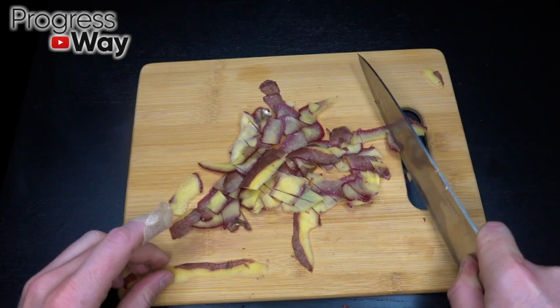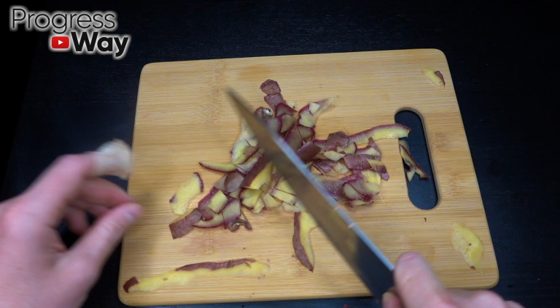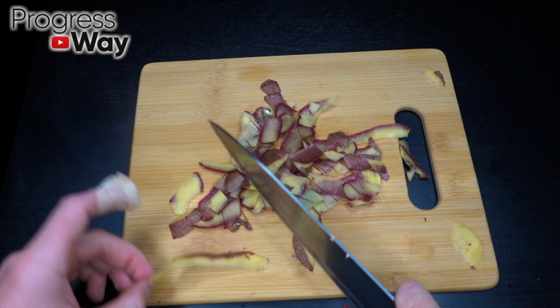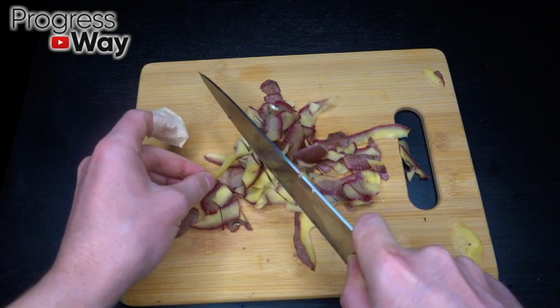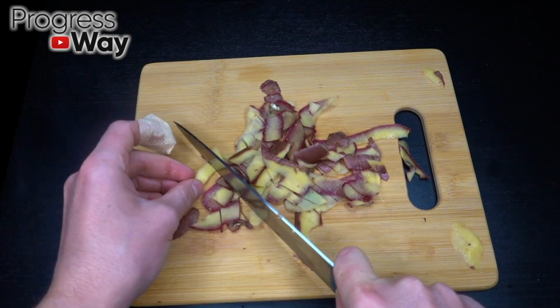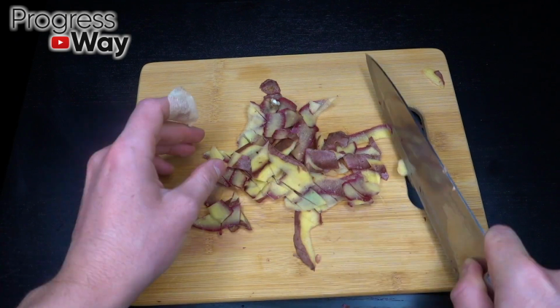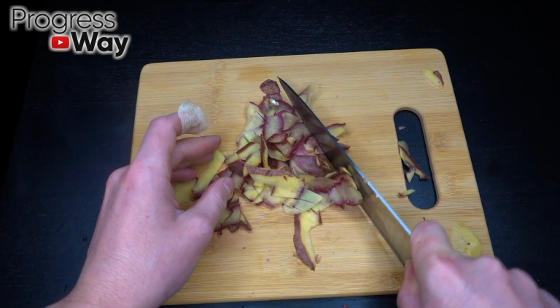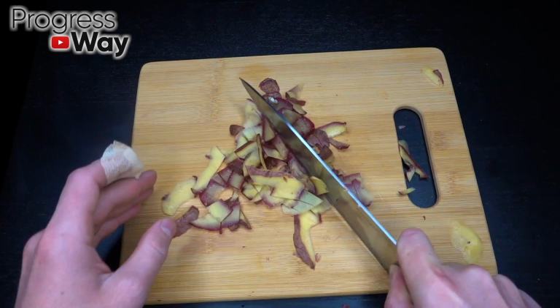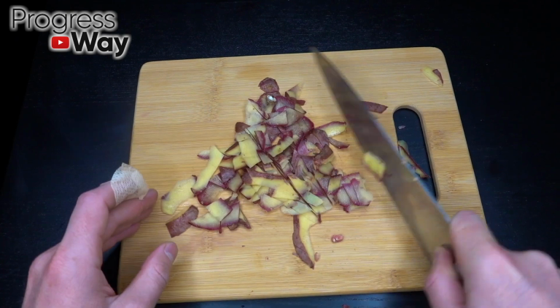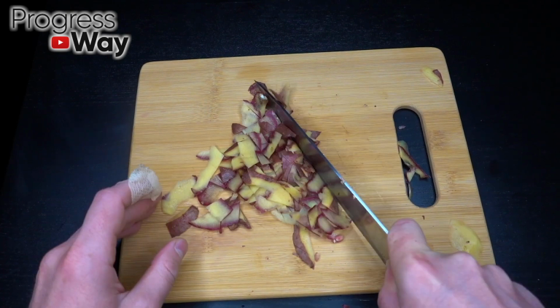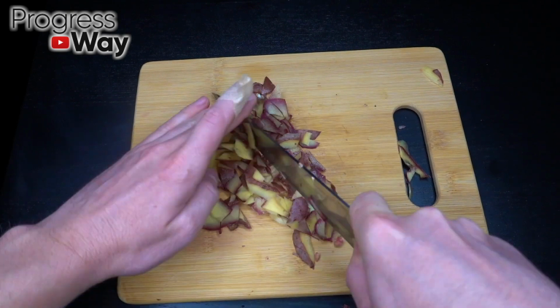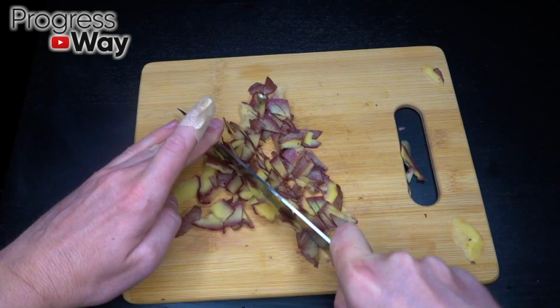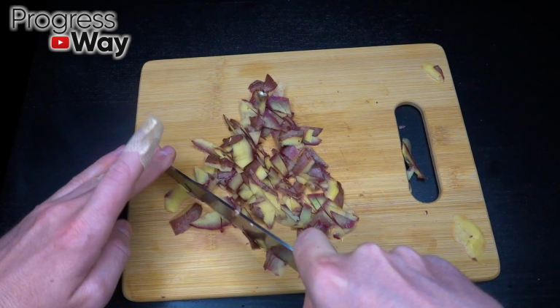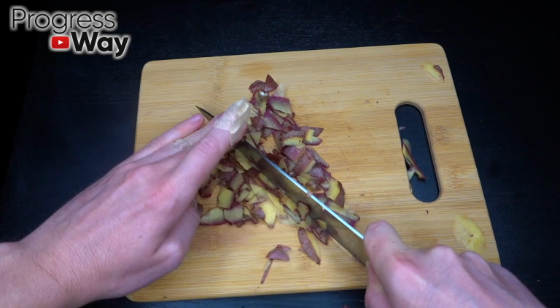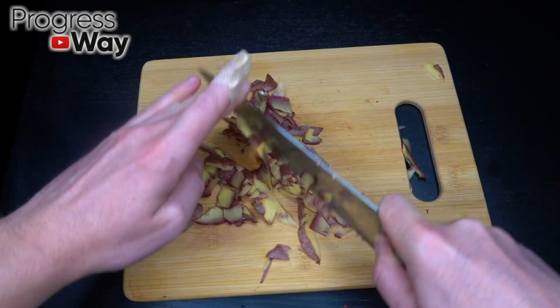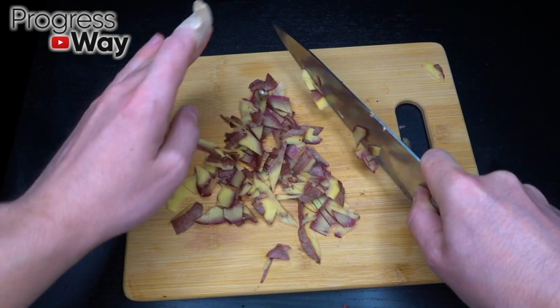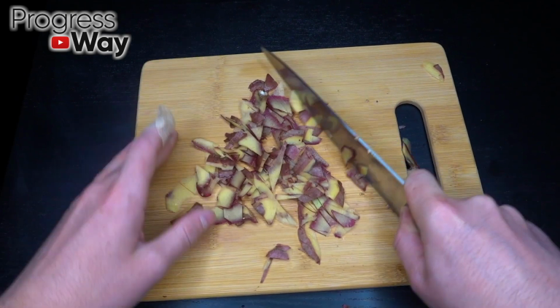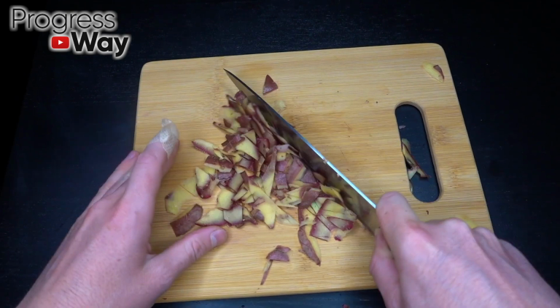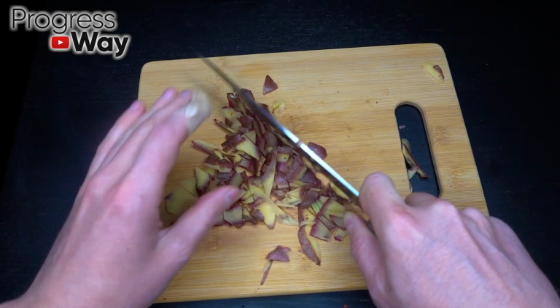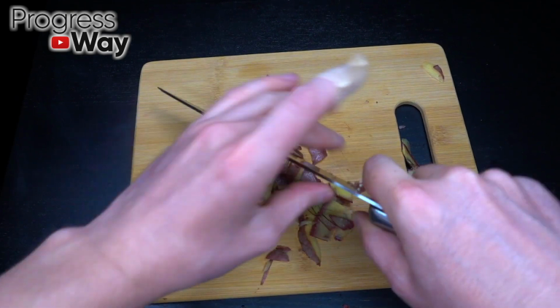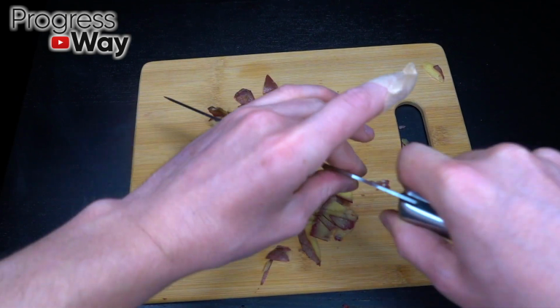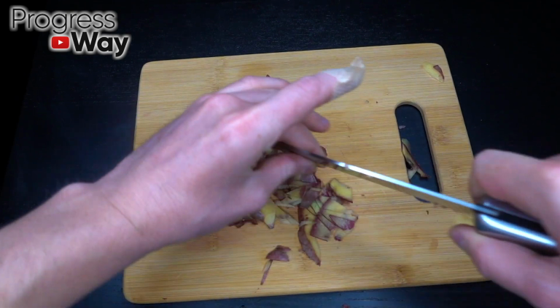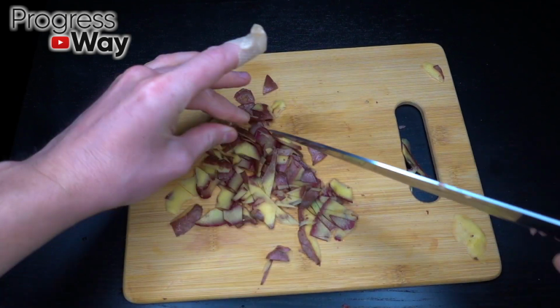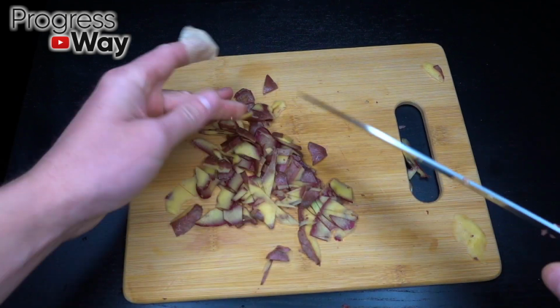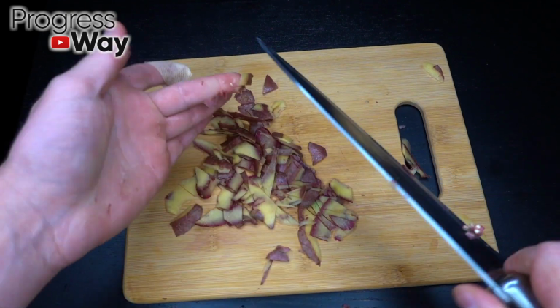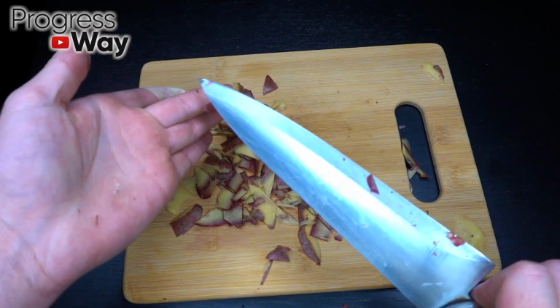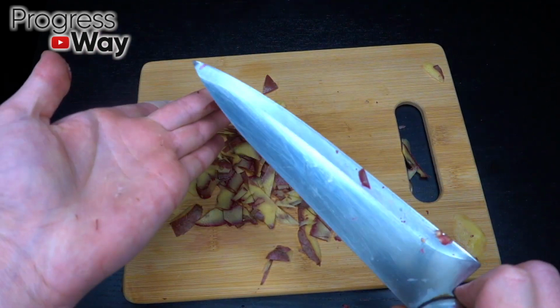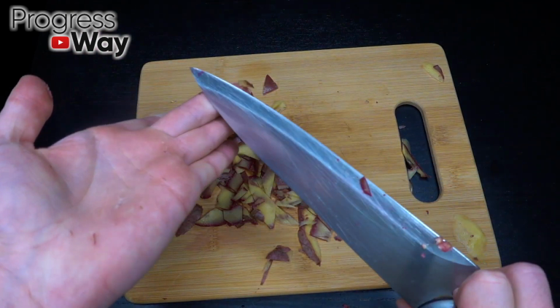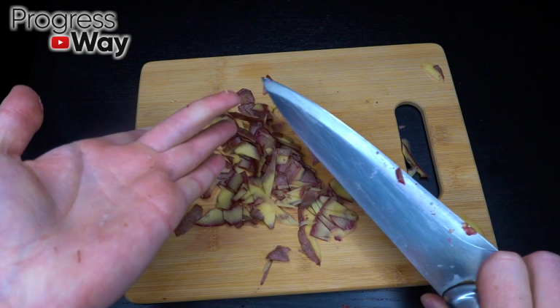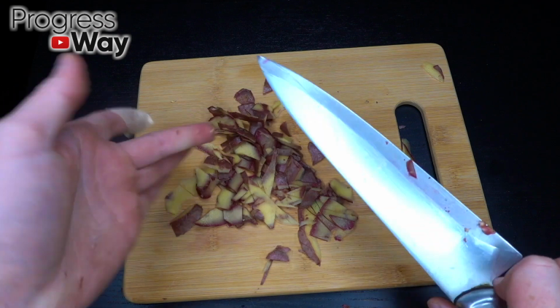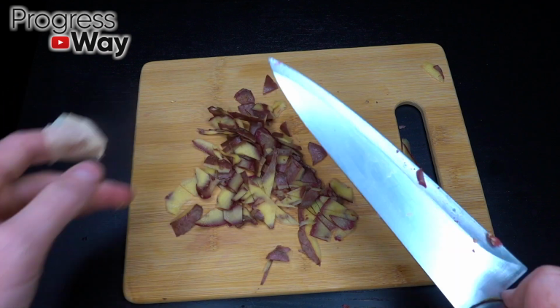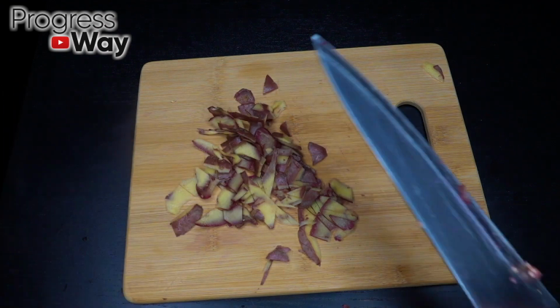I'm going to pour a lot more. I'll put a little bit of water. I'm going to pour the water.